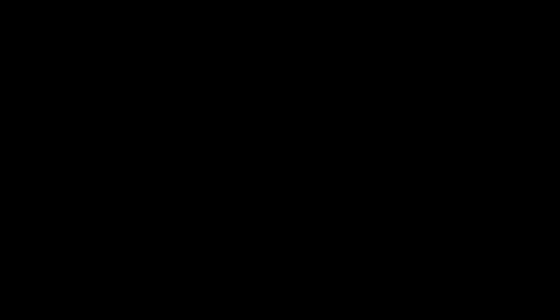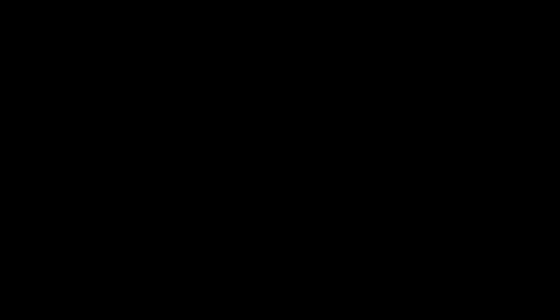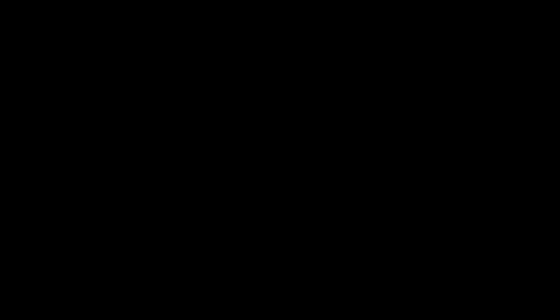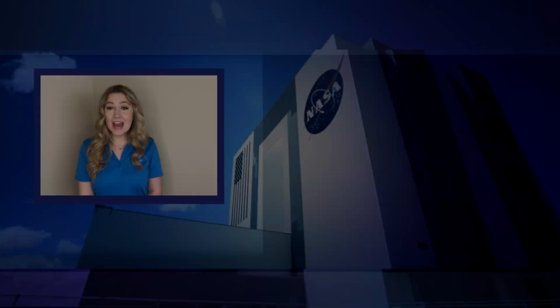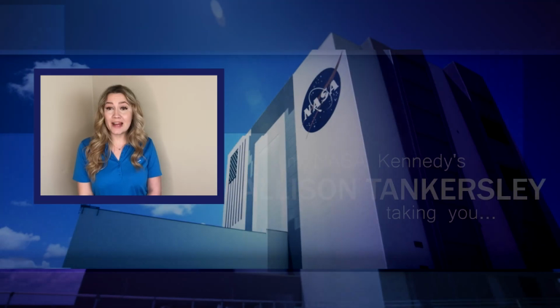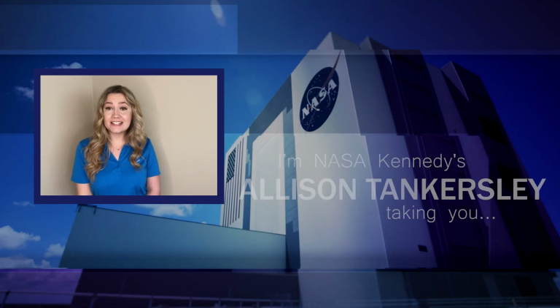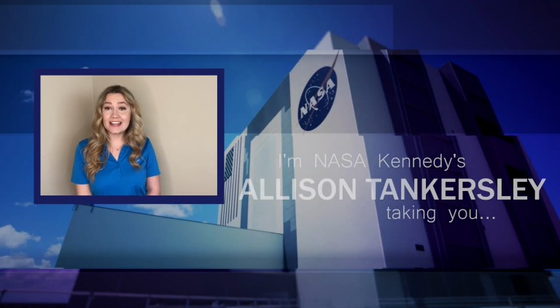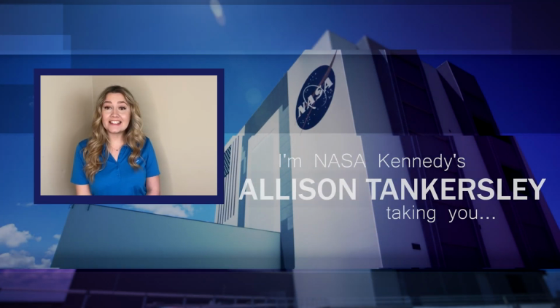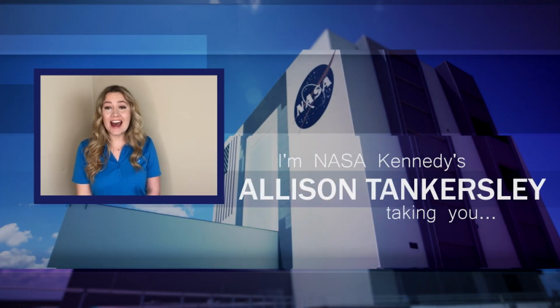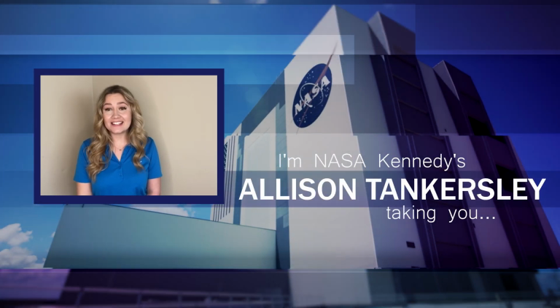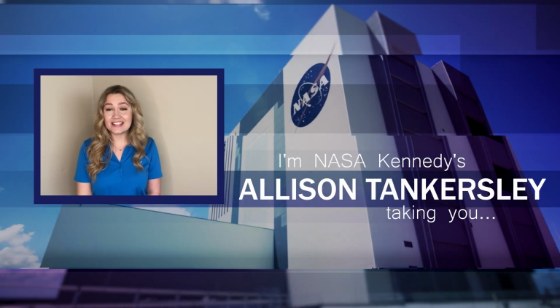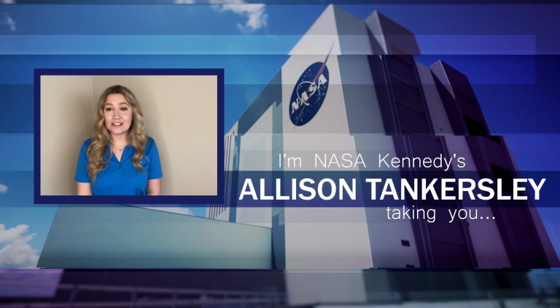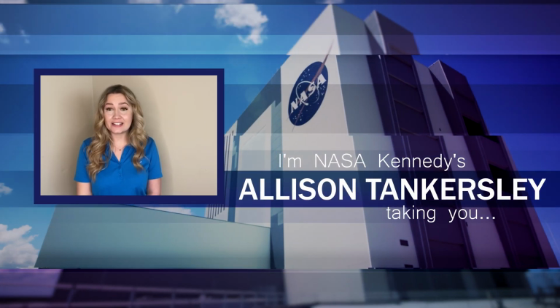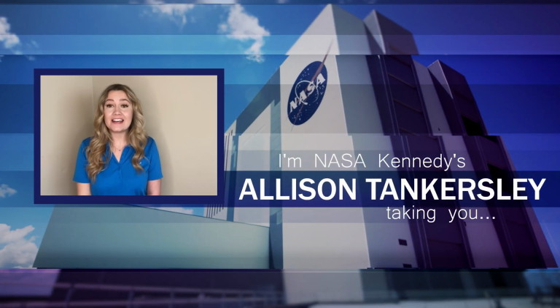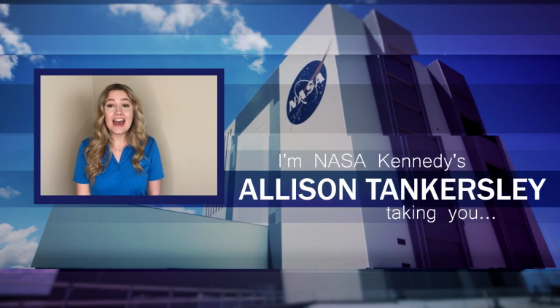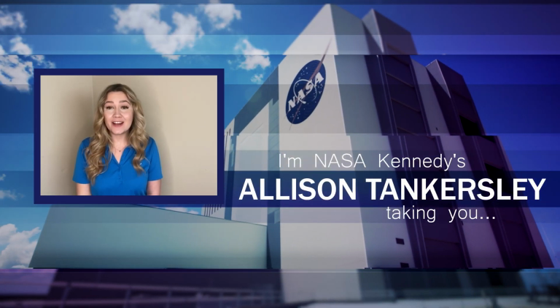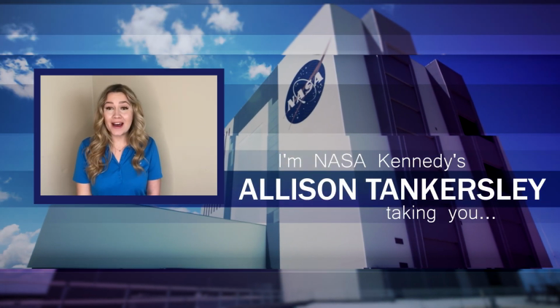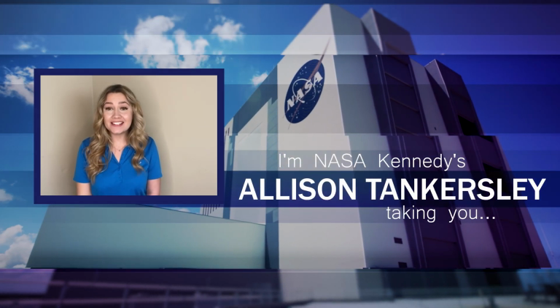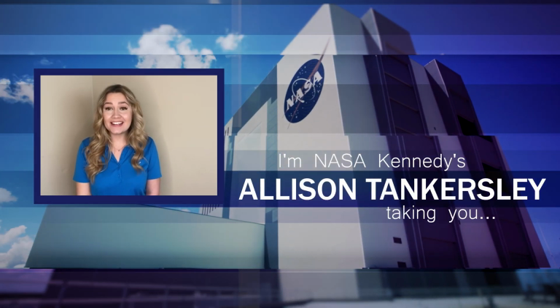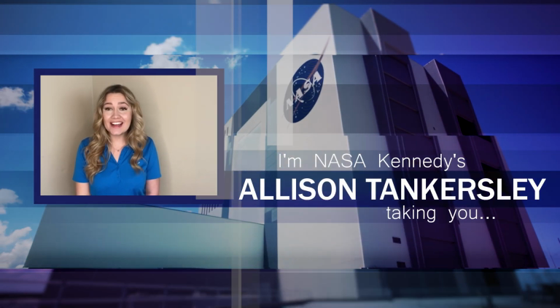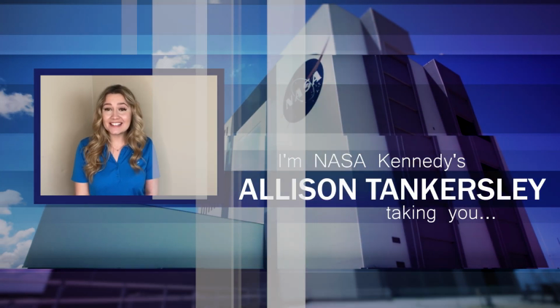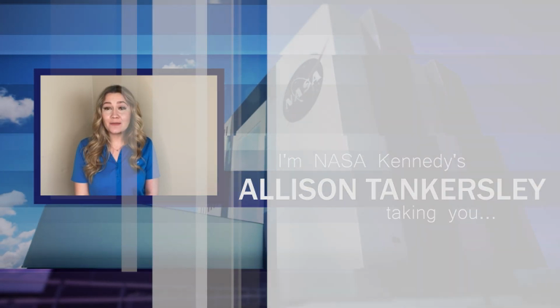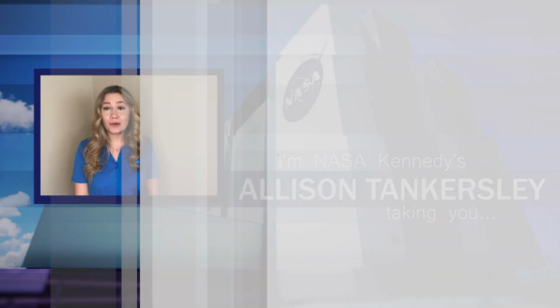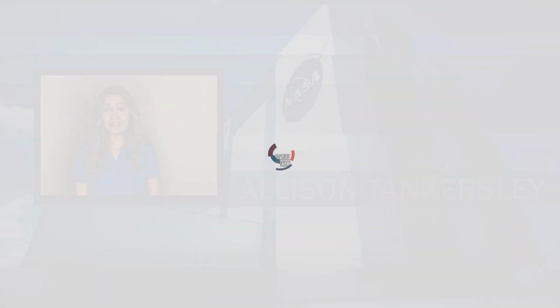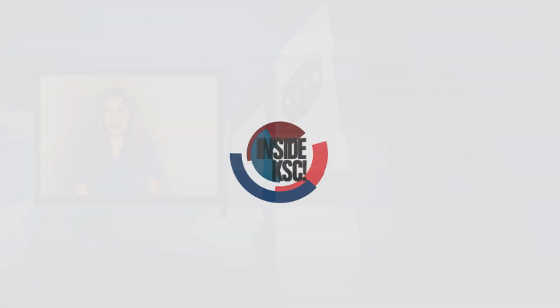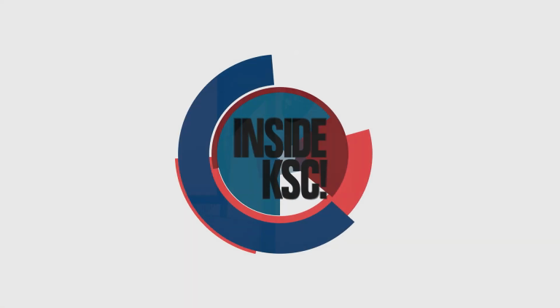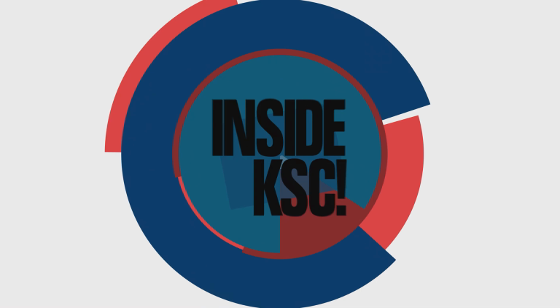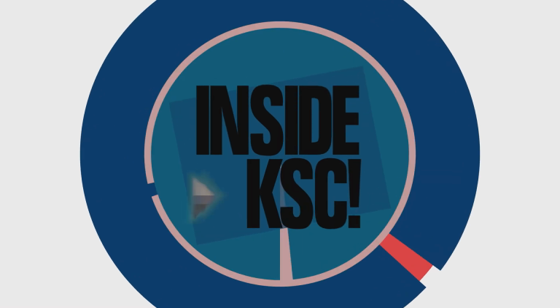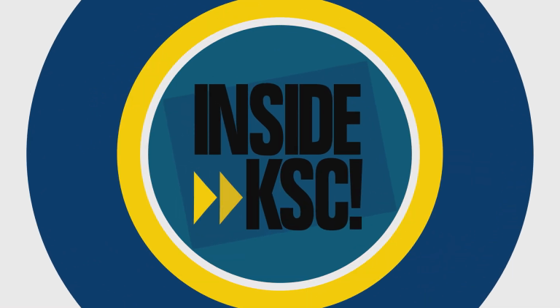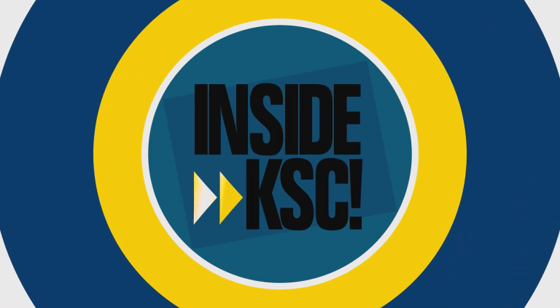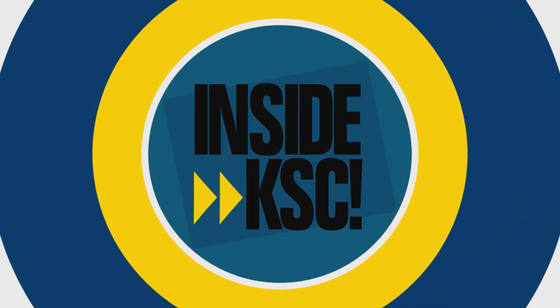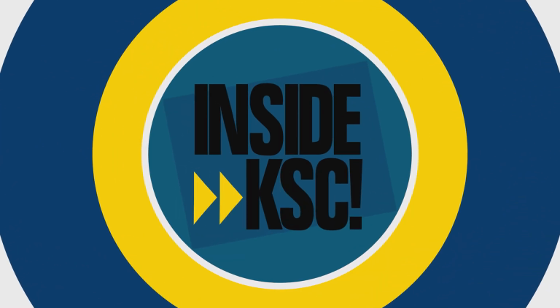I'm NASA Kennedy's Allison Tankersley, and I'm outside KSC, bringing you Inside KSC.